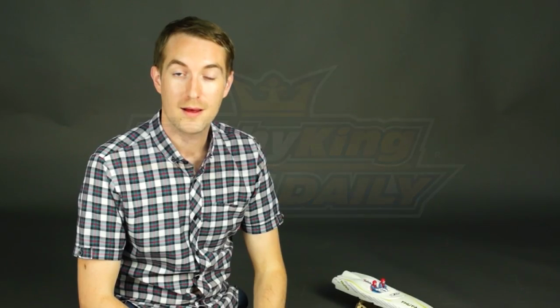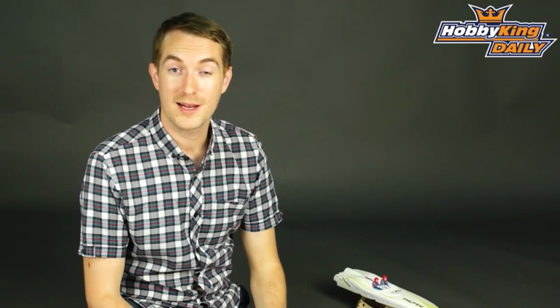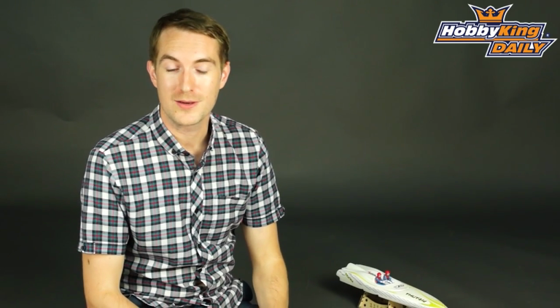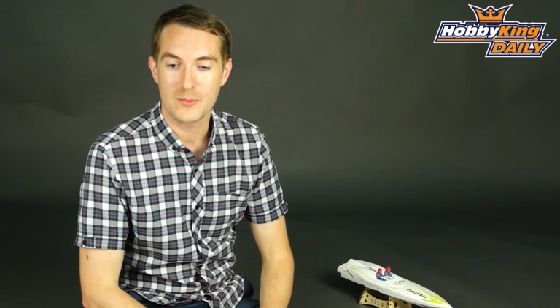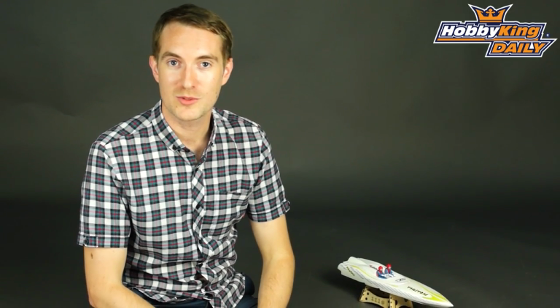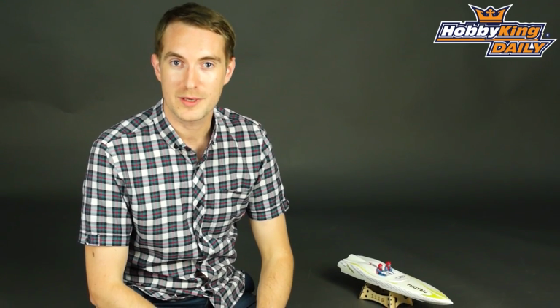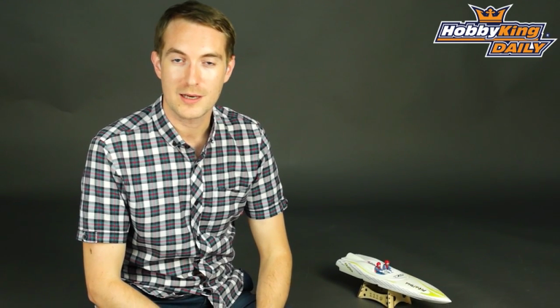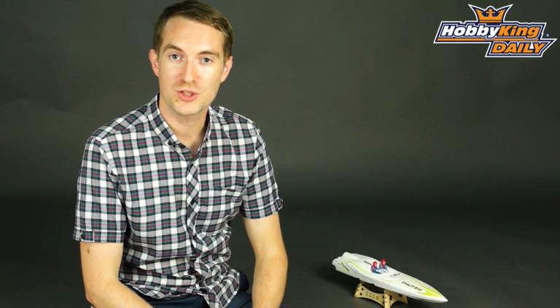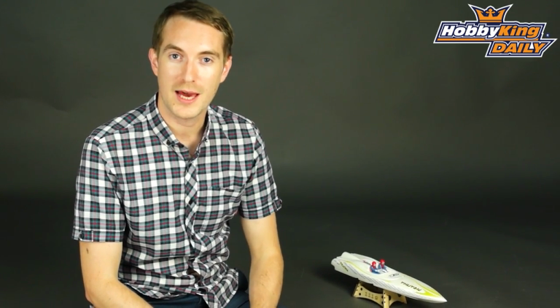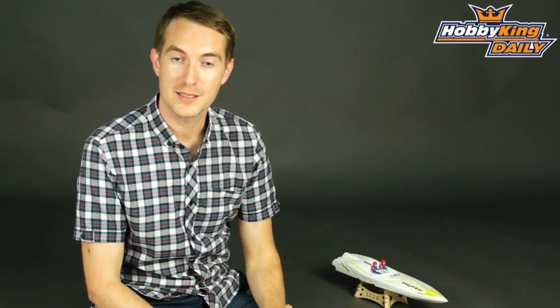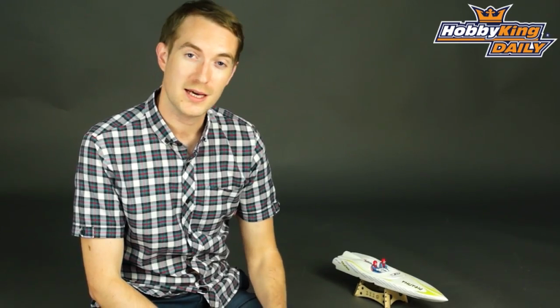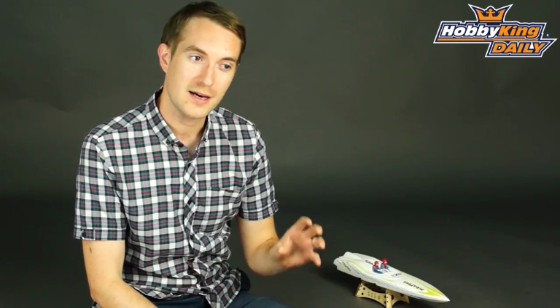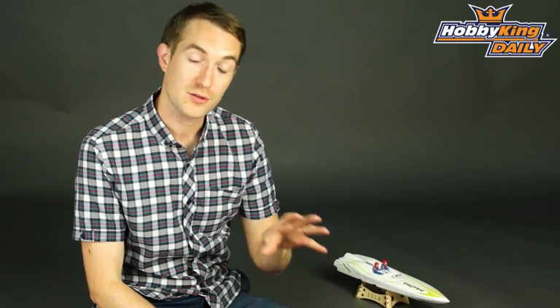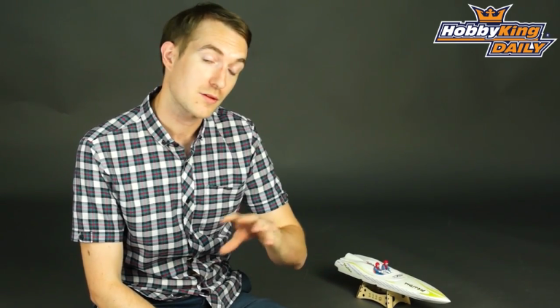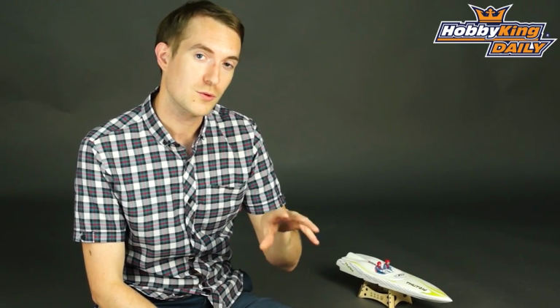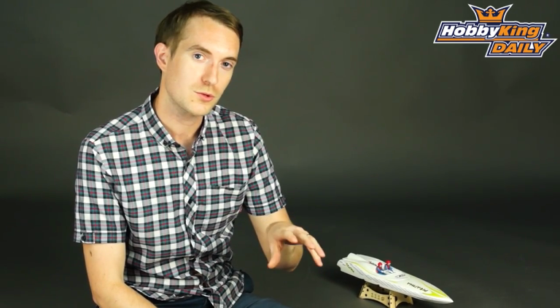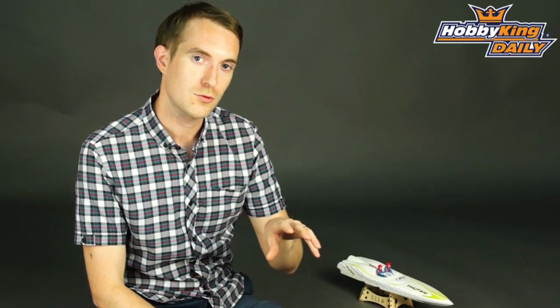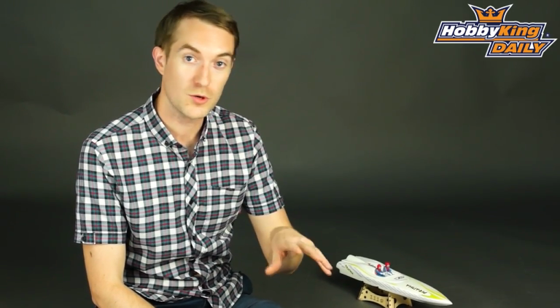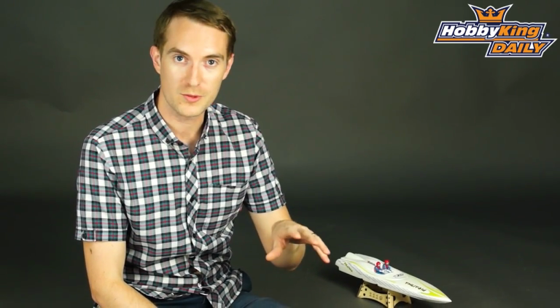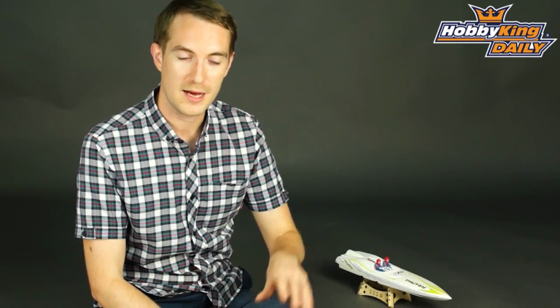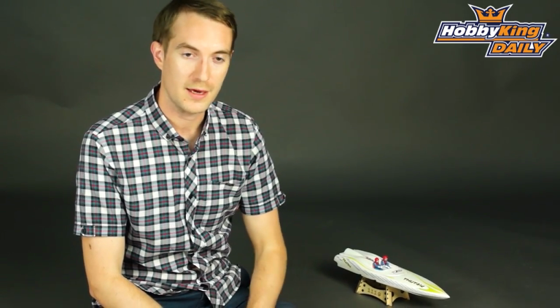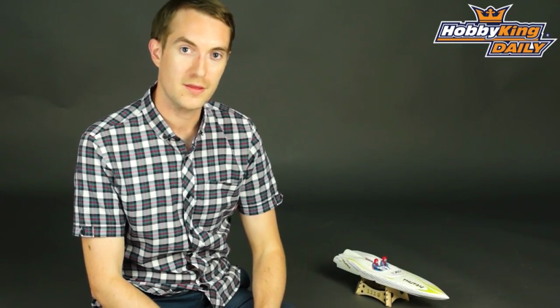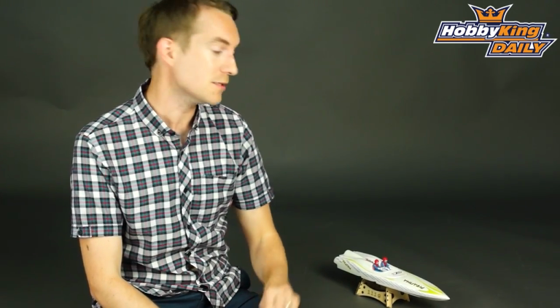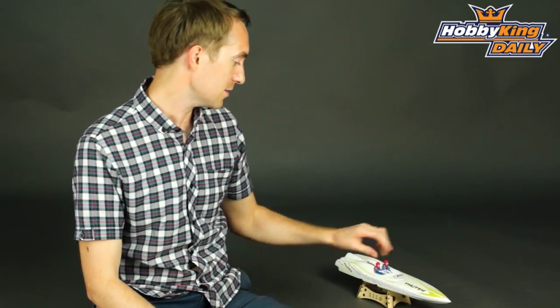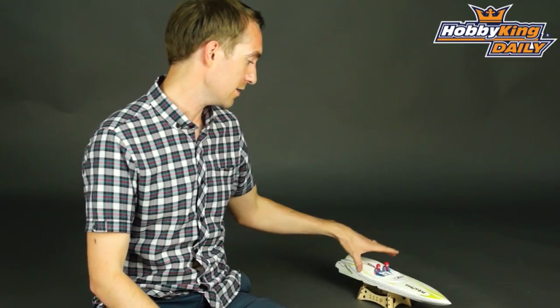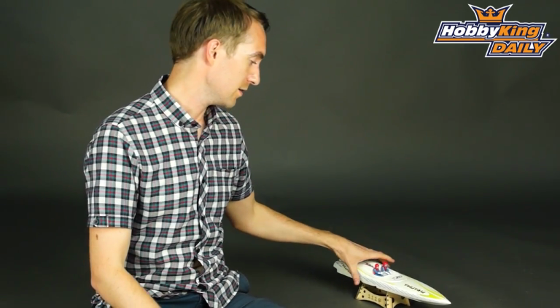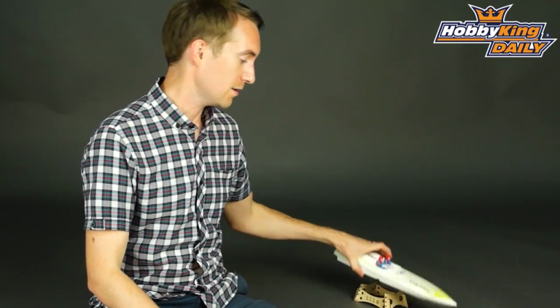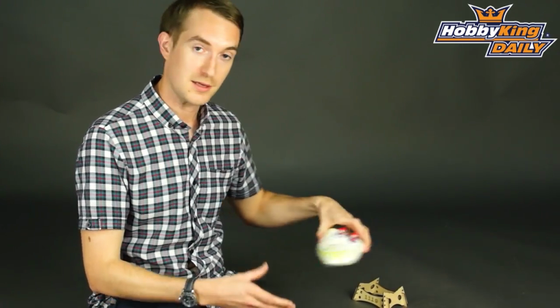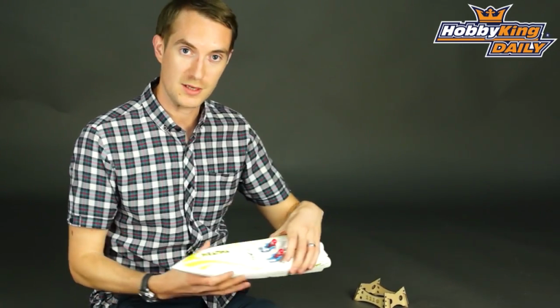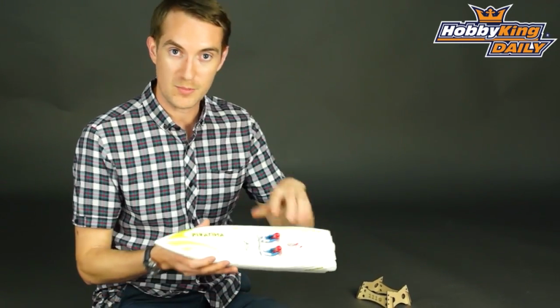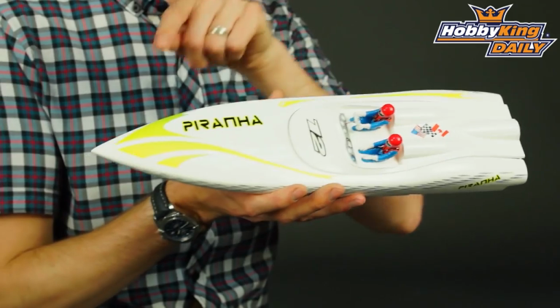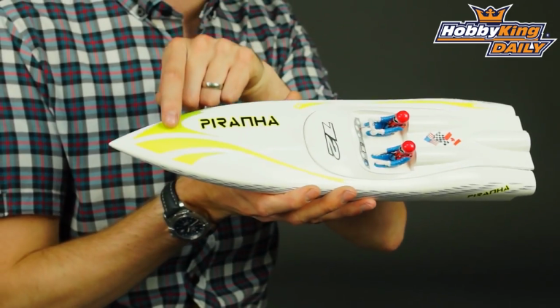Hello and welcome to Hobbyking. I'm Stuart, and today I've got something for all you boat builders out there. This is the Piranha.